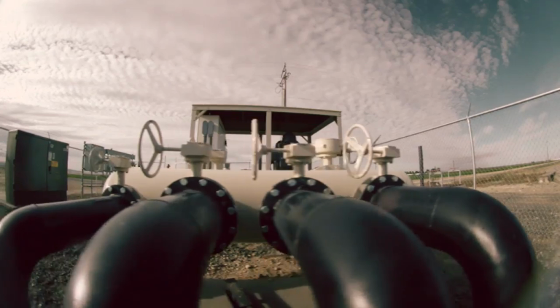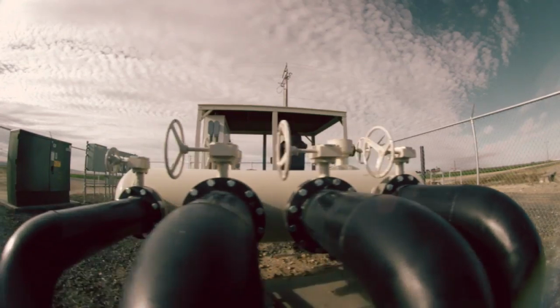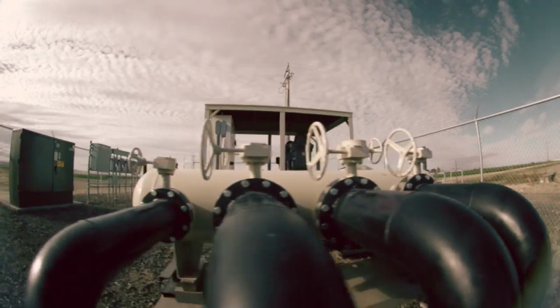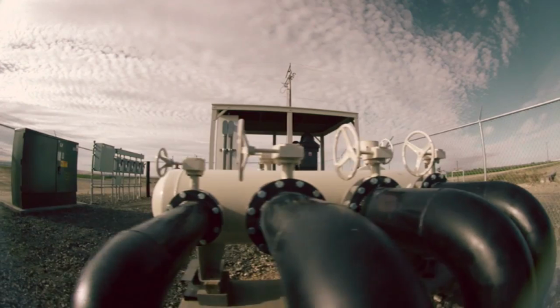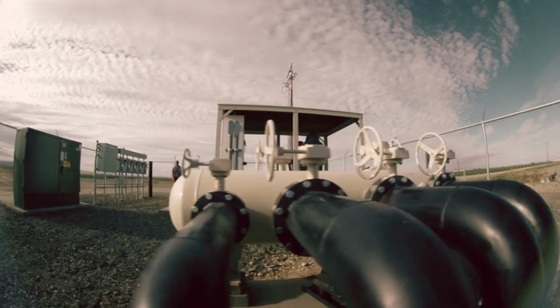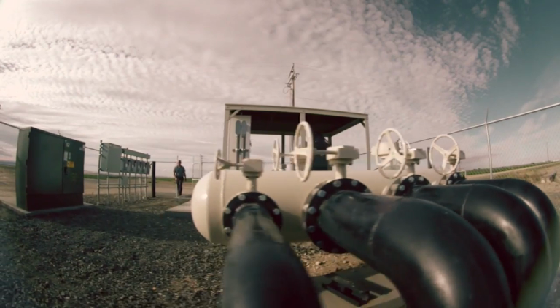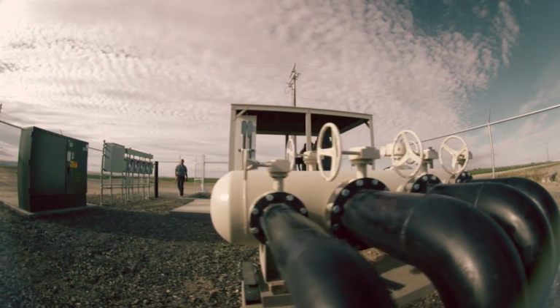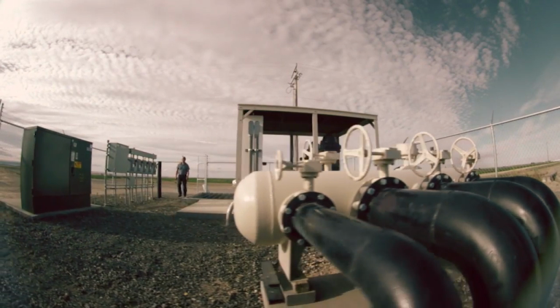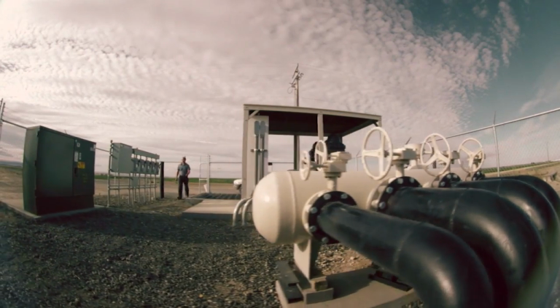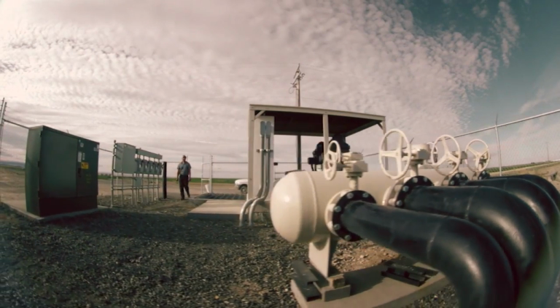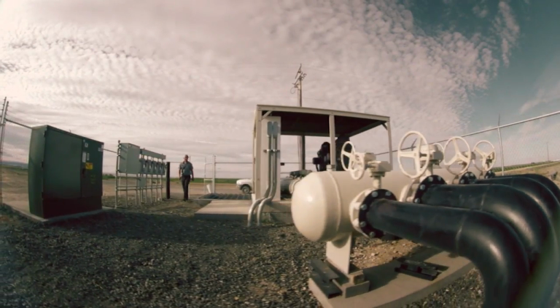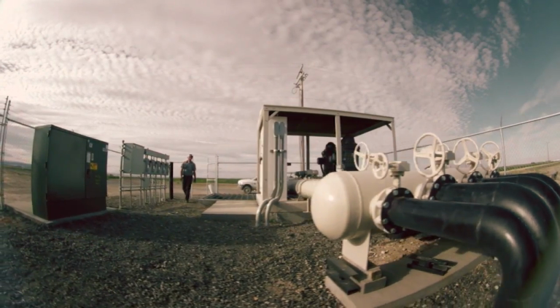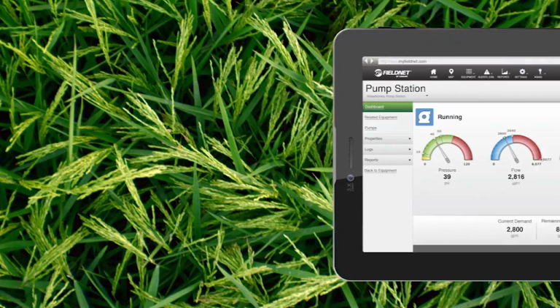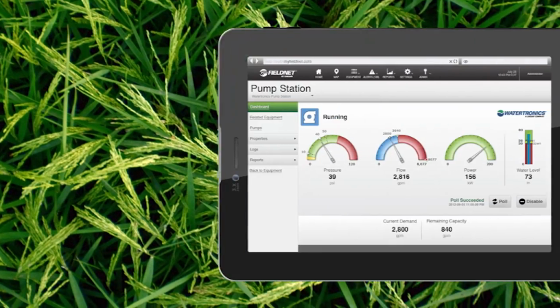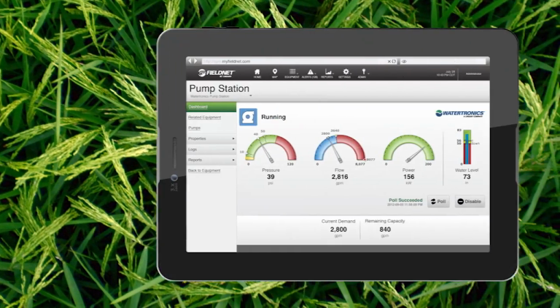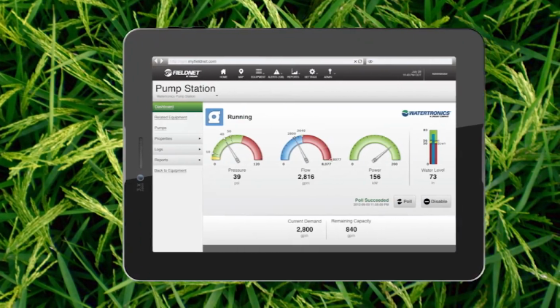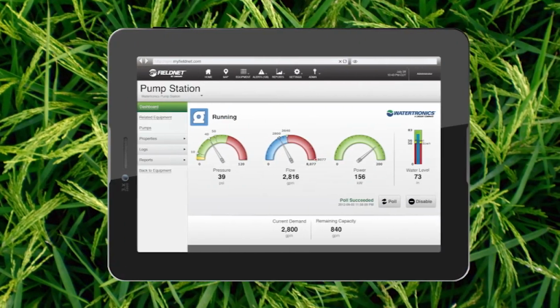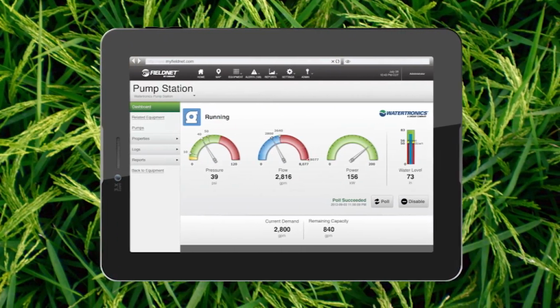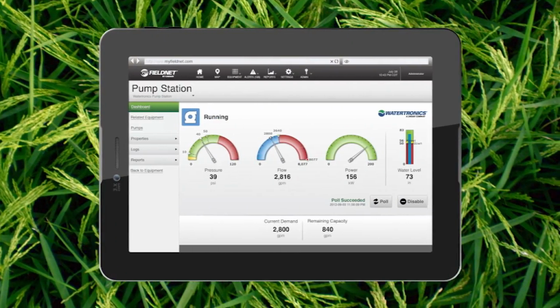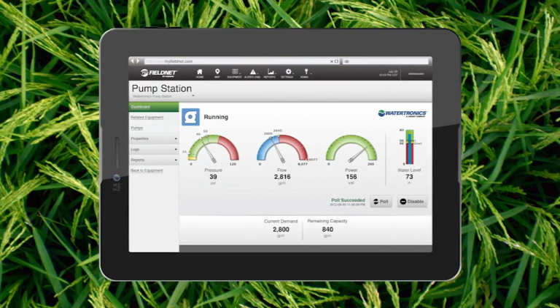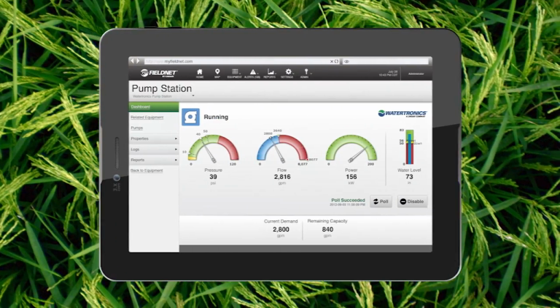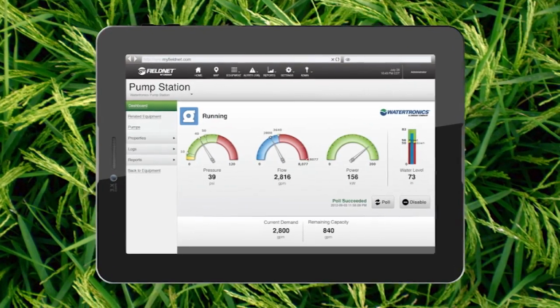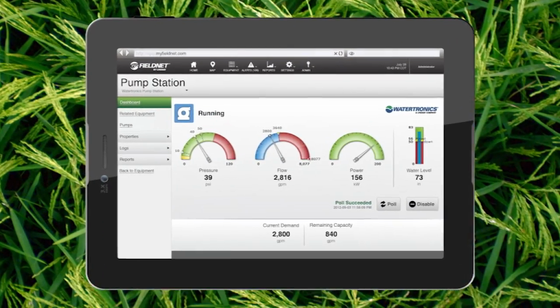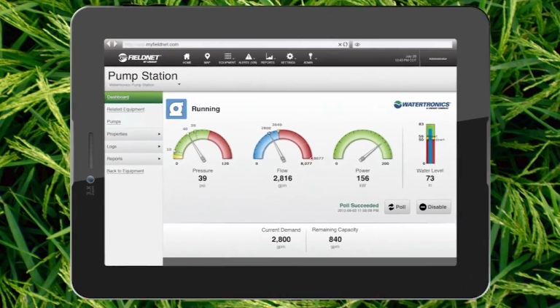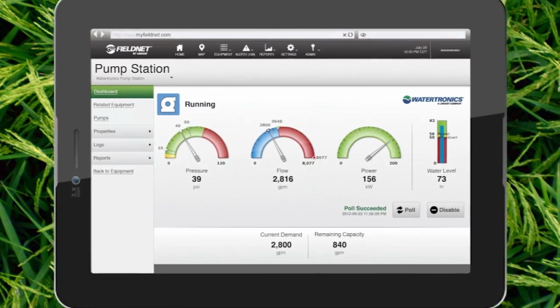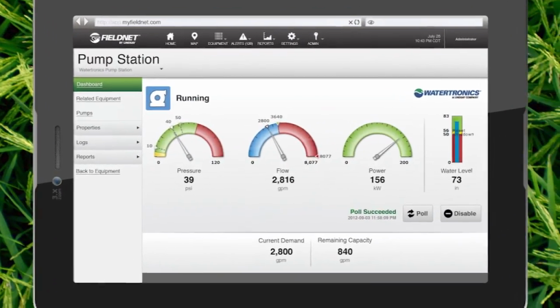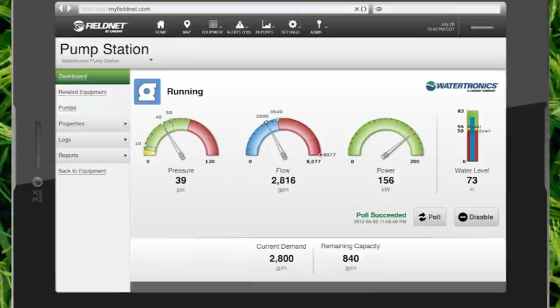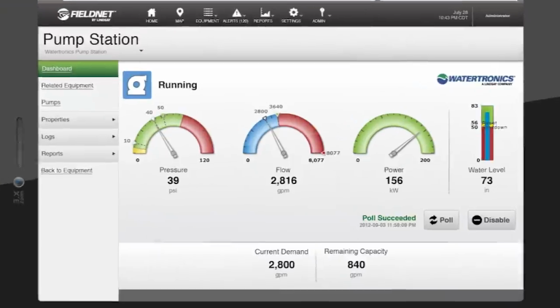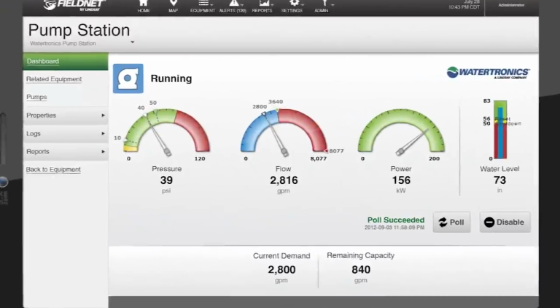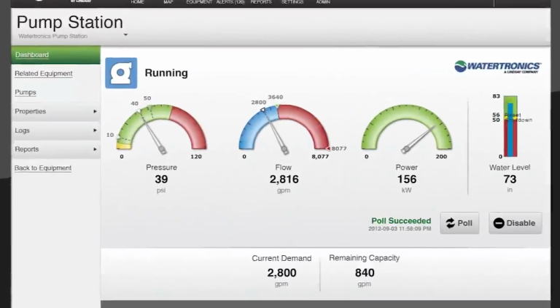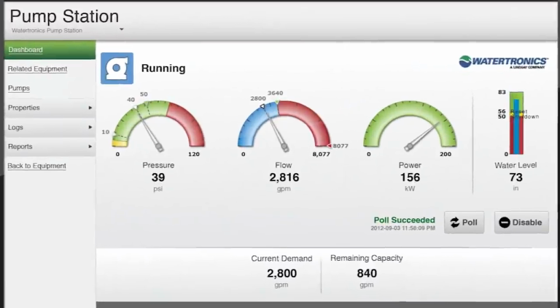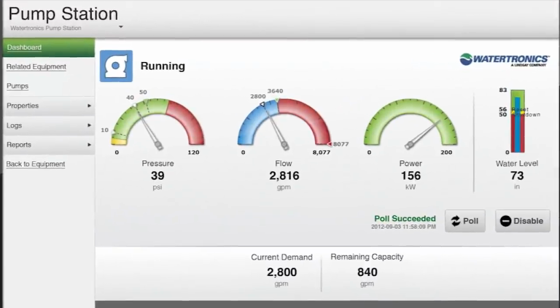FieldNet's pump interface also allows you to monitor pressure and flow, providing complete control of the entire water delivery cycle.